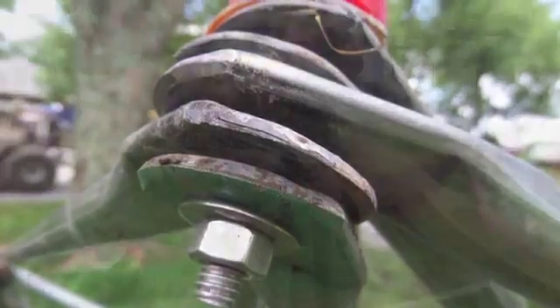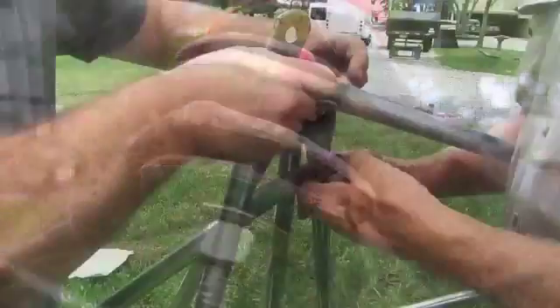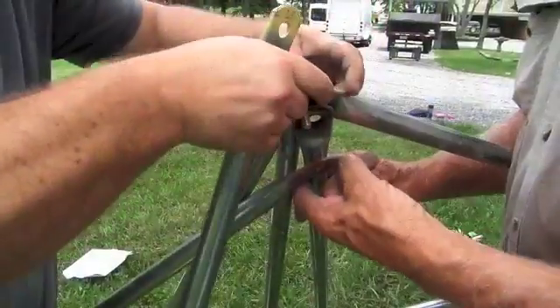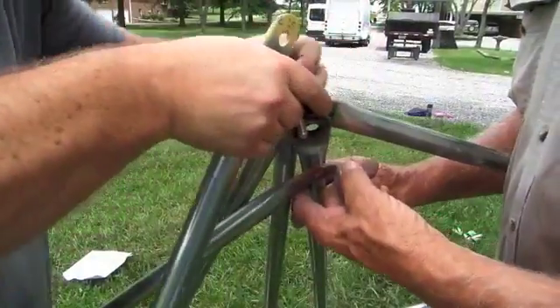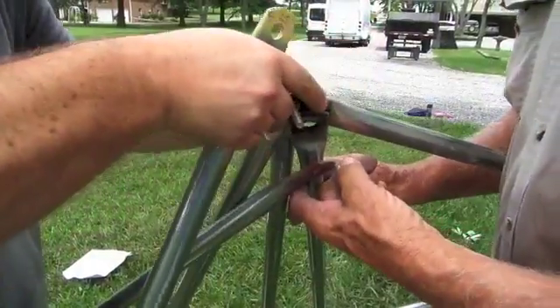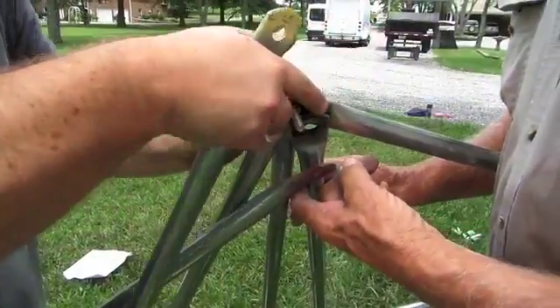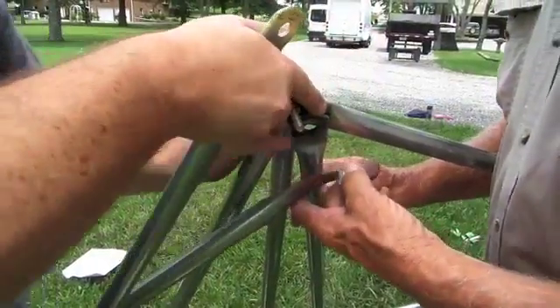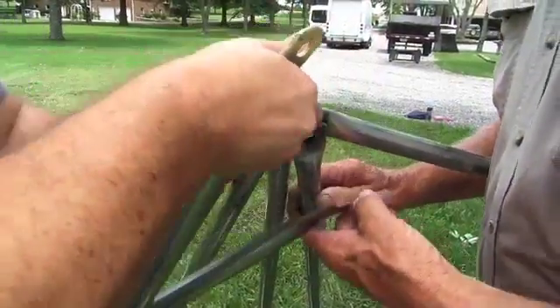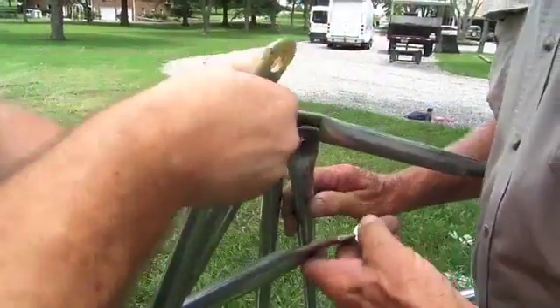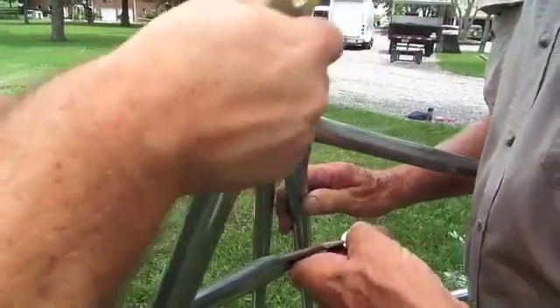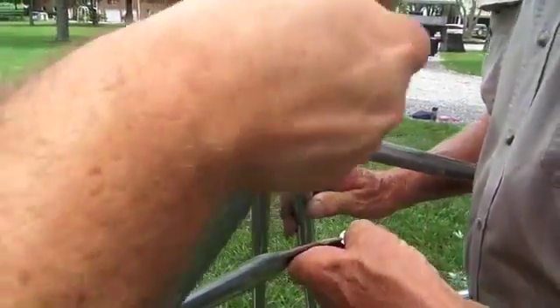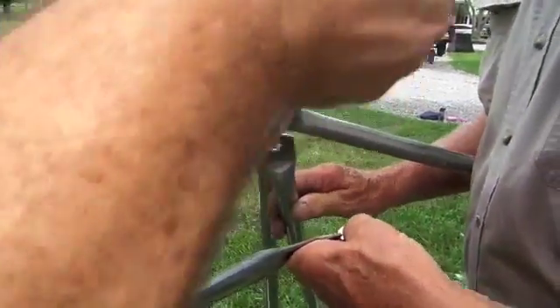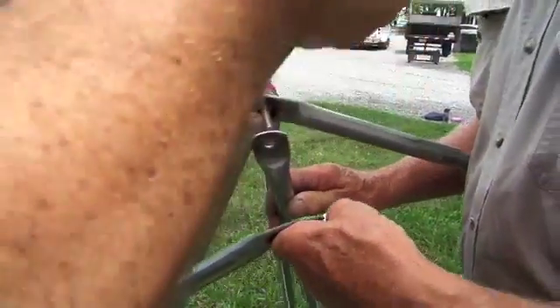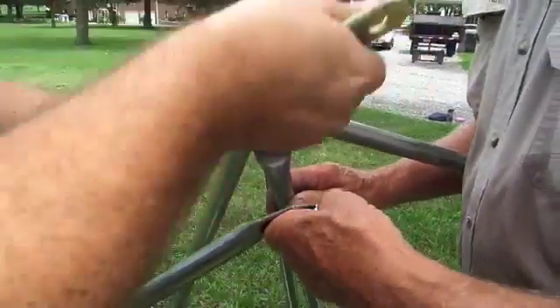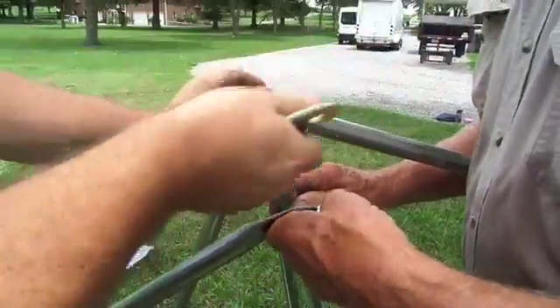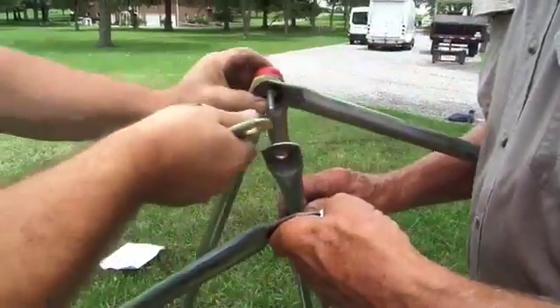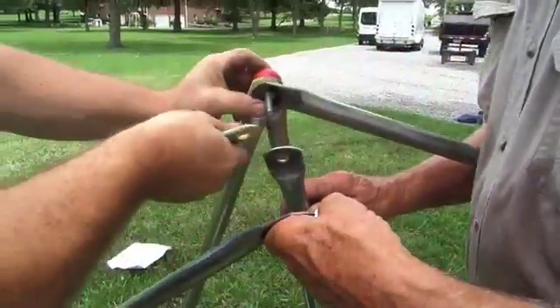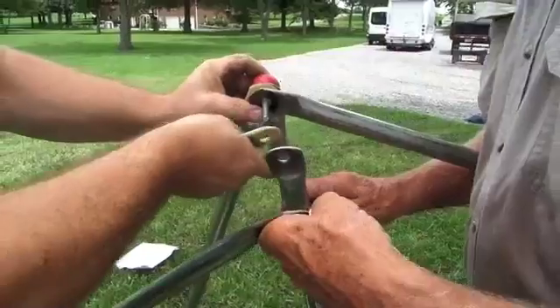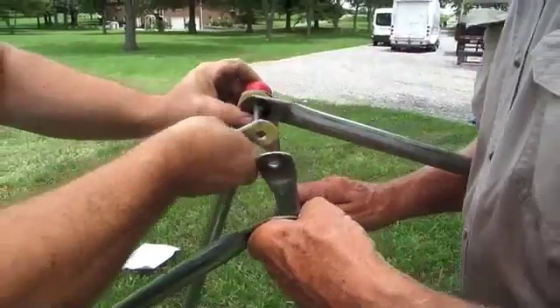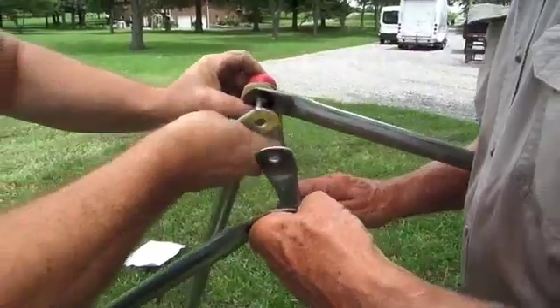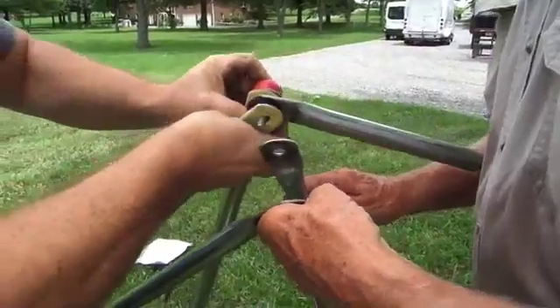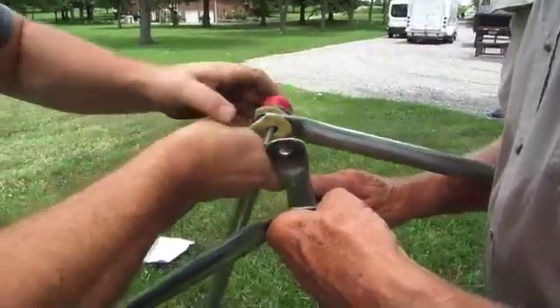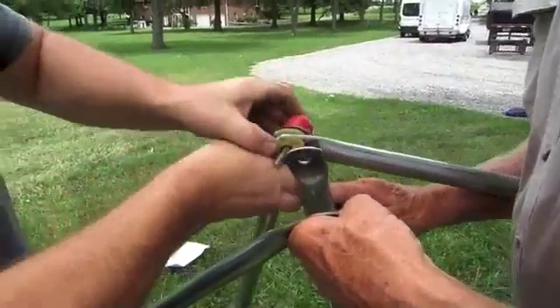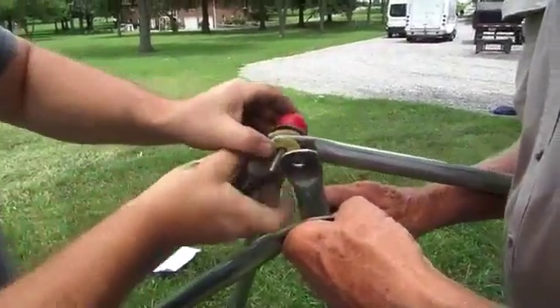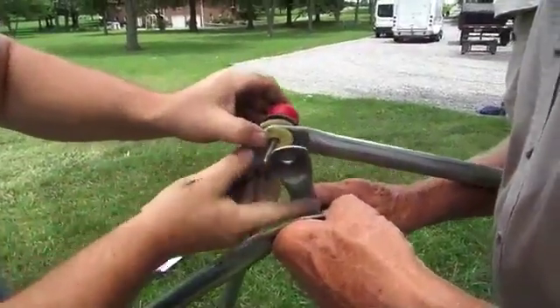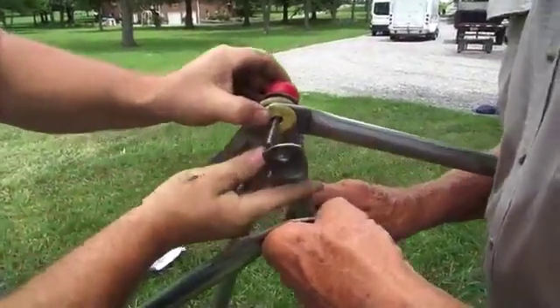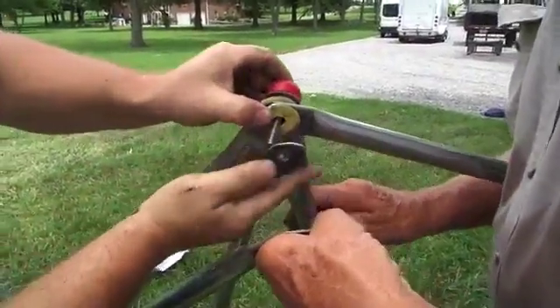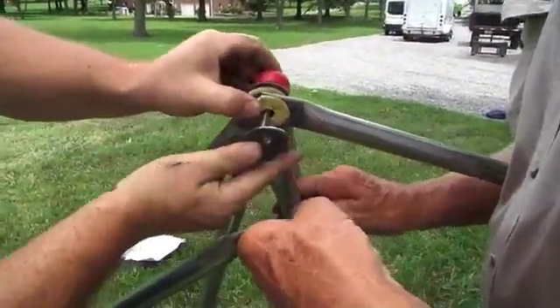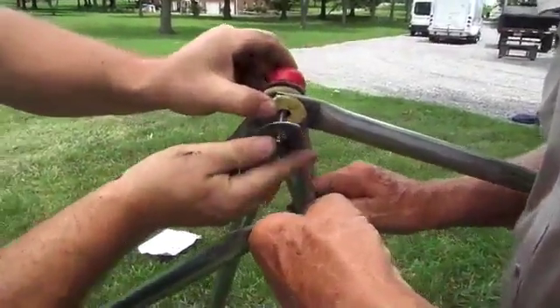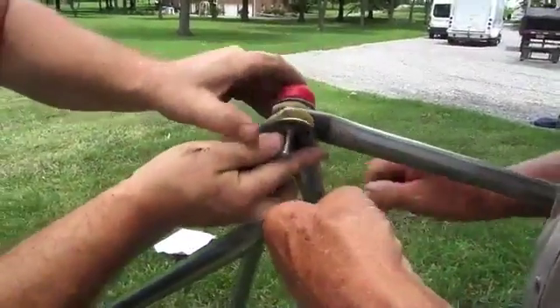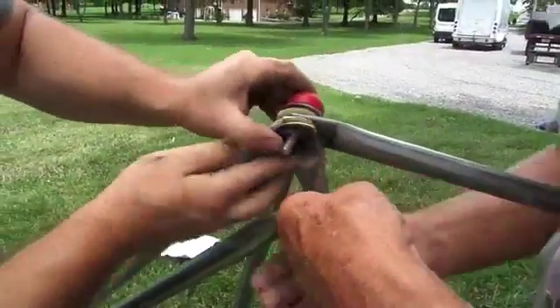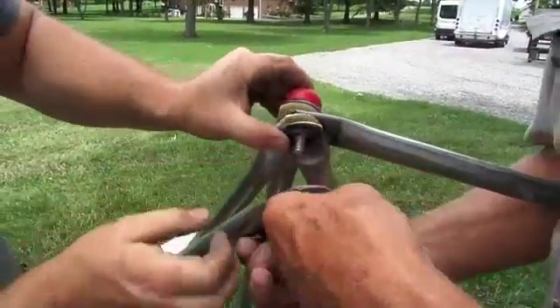Higher on the dome, the structure will begin to support itself as additional rows are added. Do not tighten any joints.